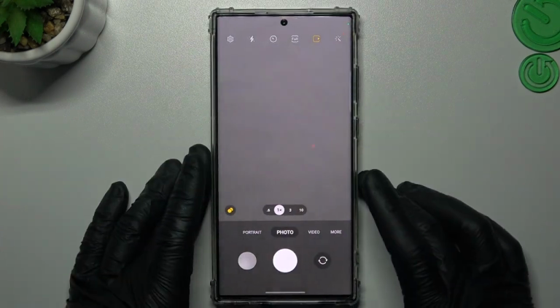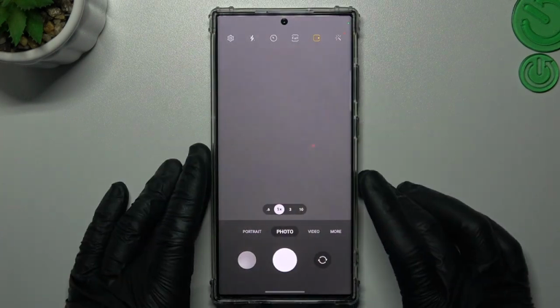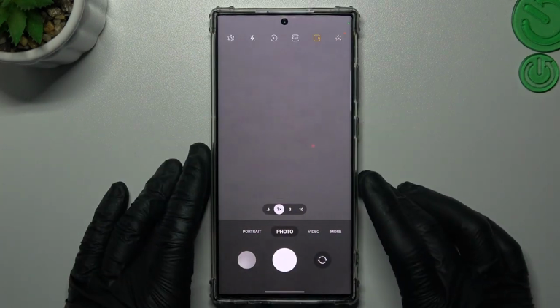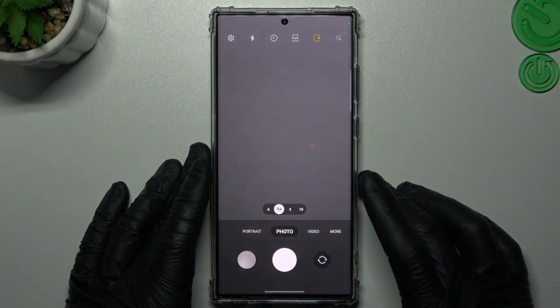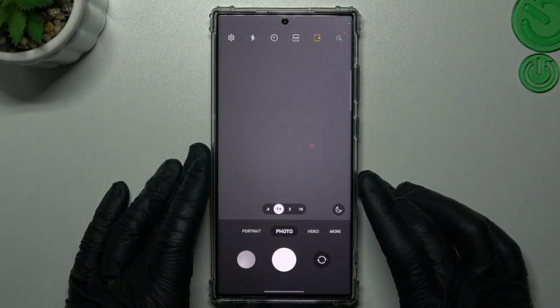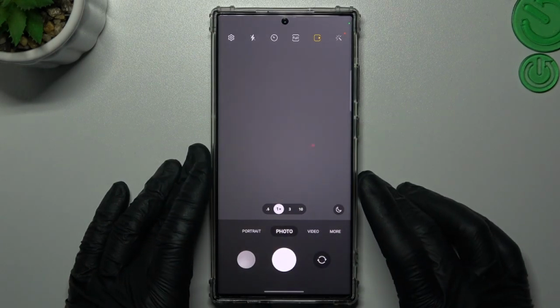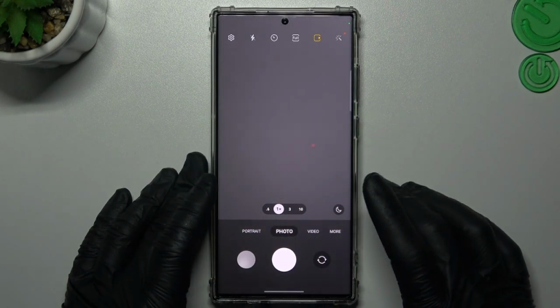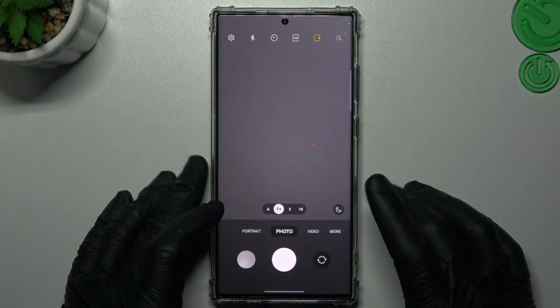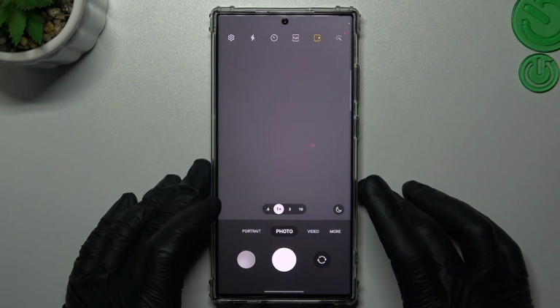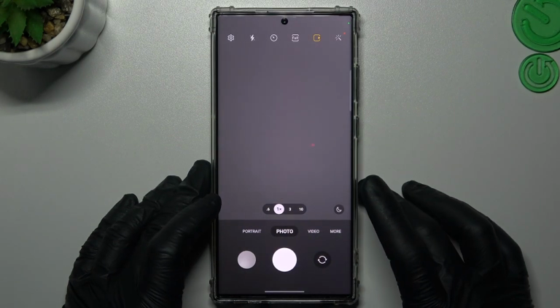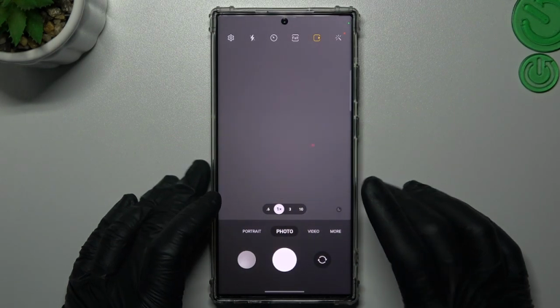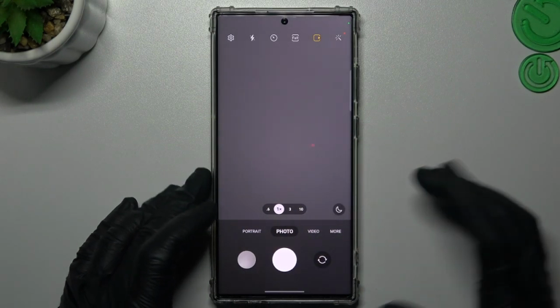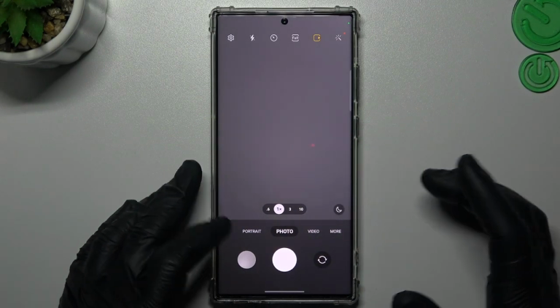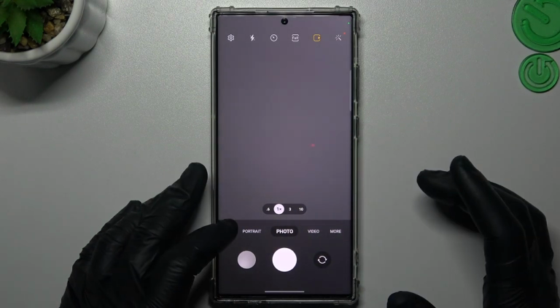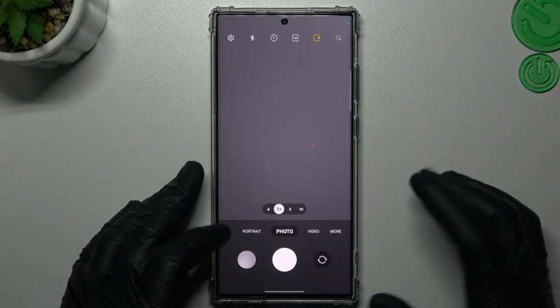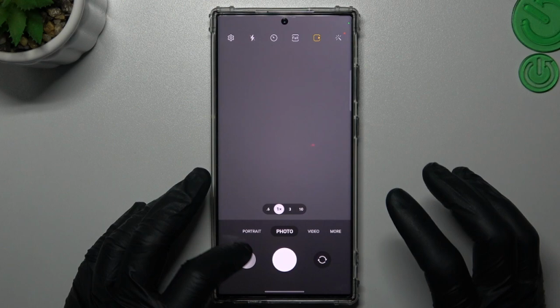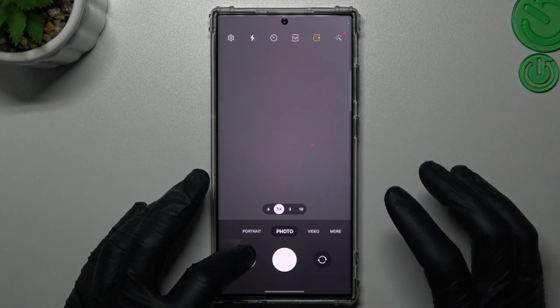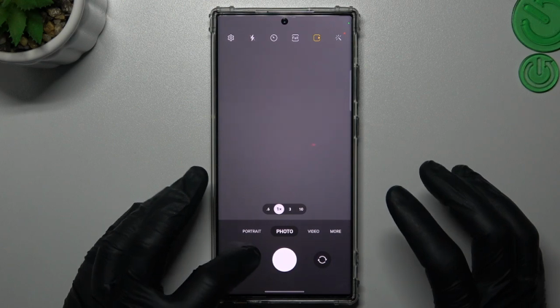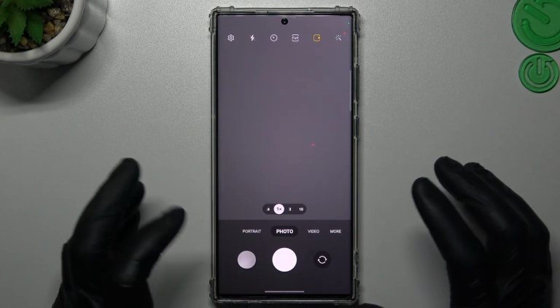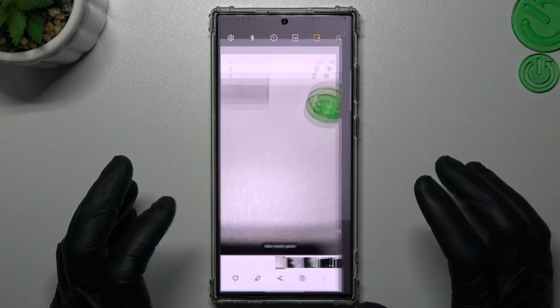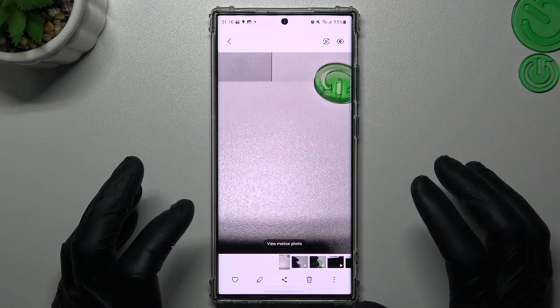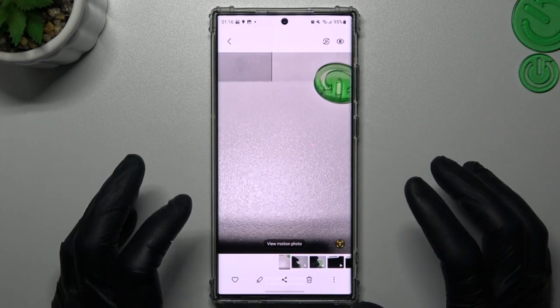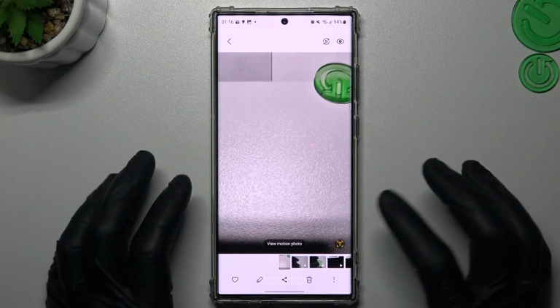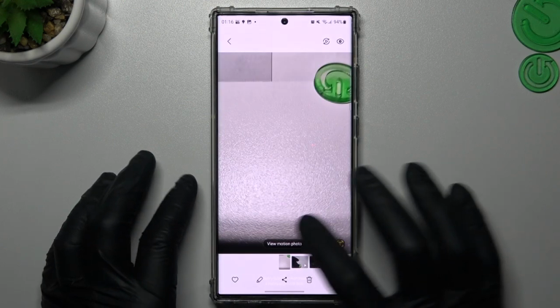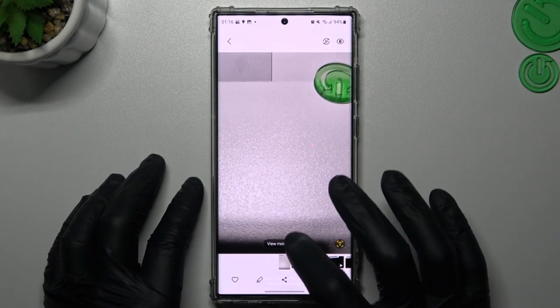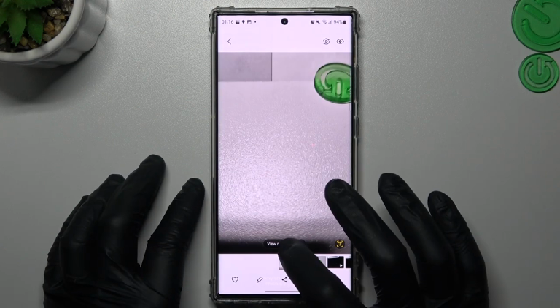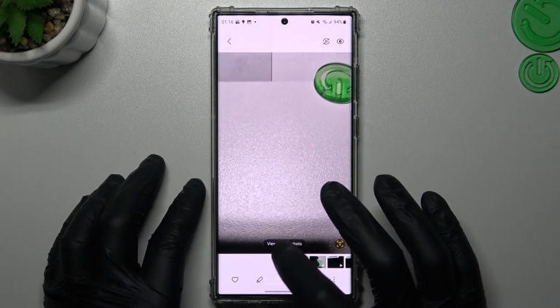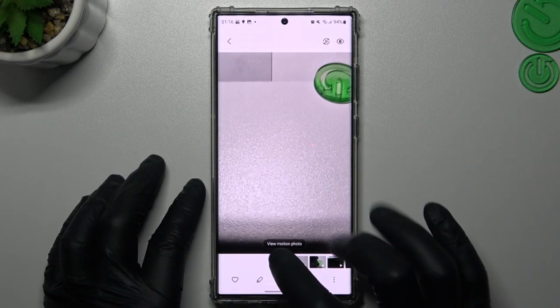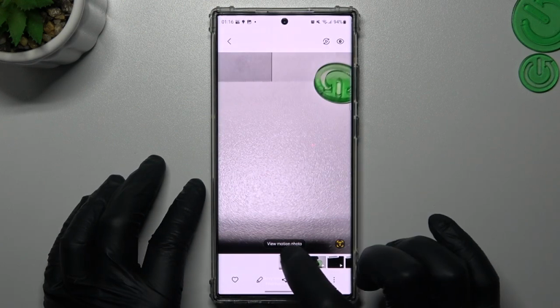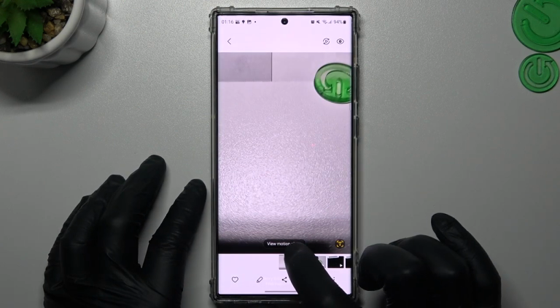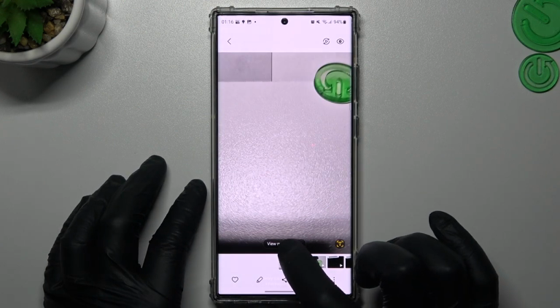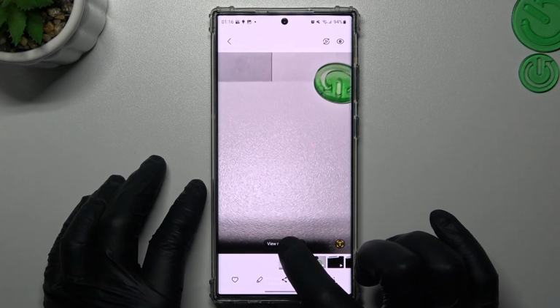If you want to see your photos in motion mode, open your gallery and tap on this little button.